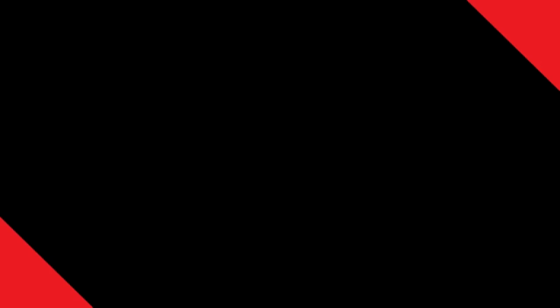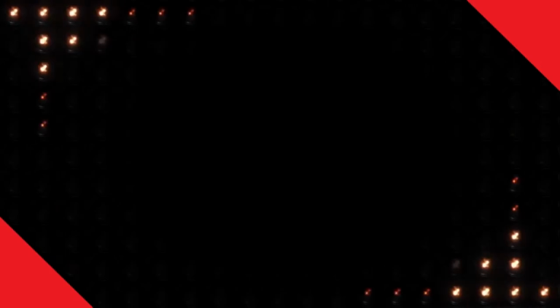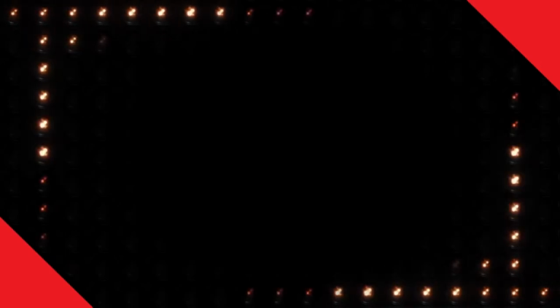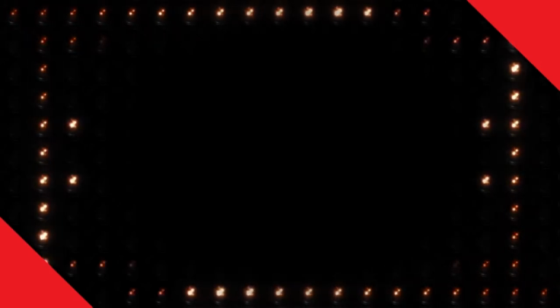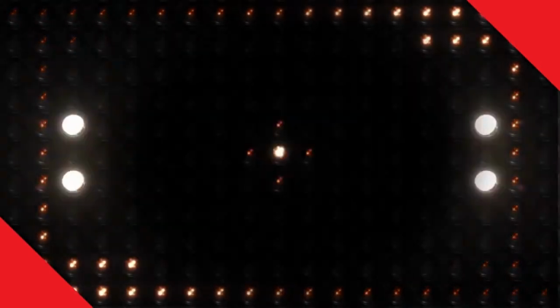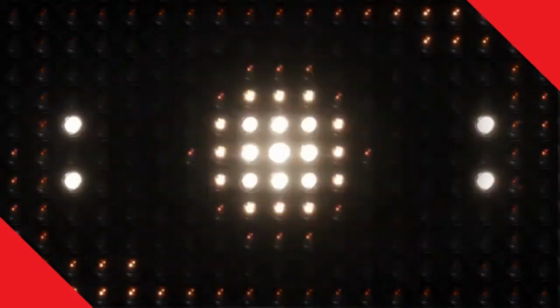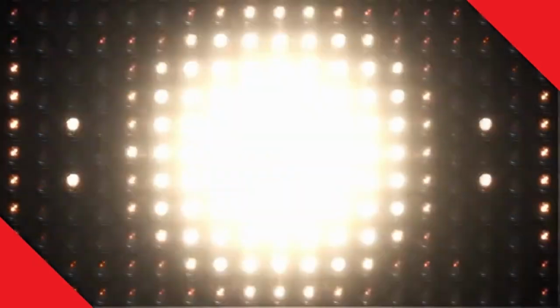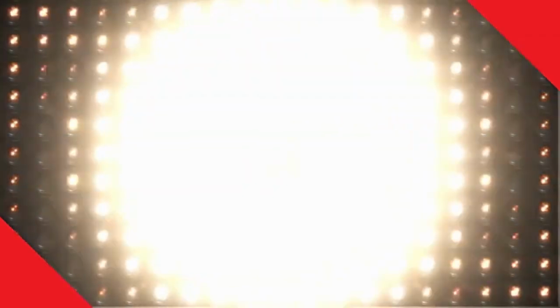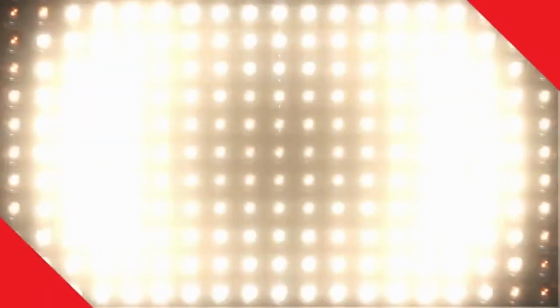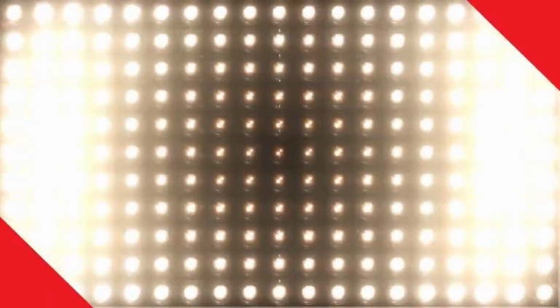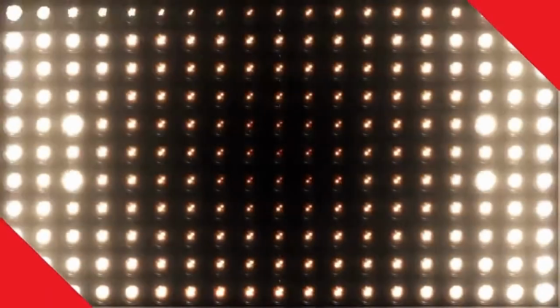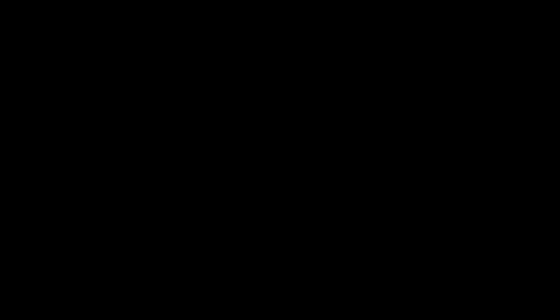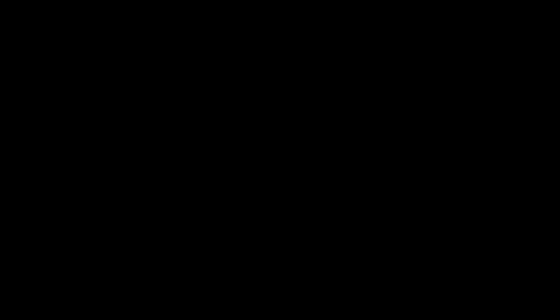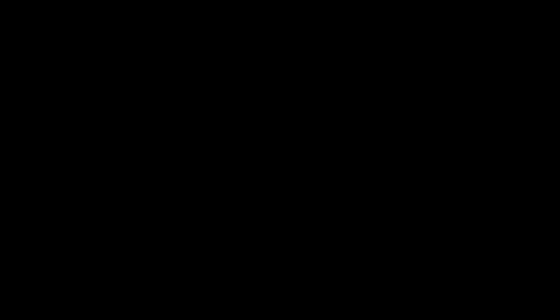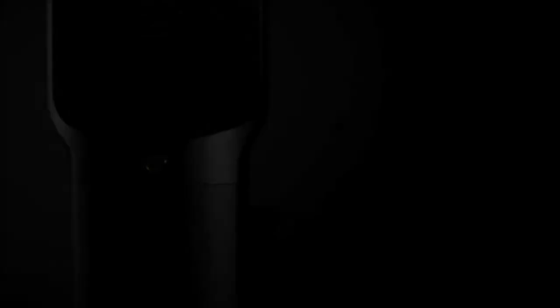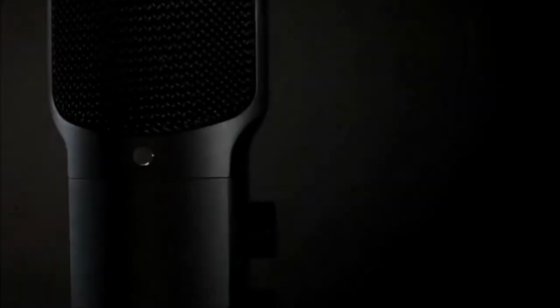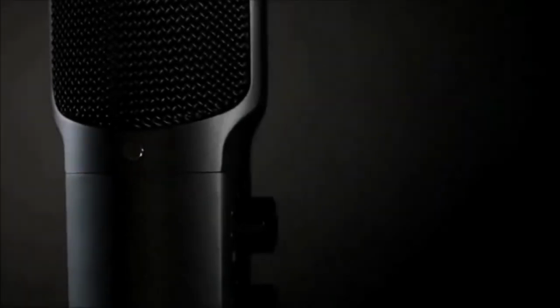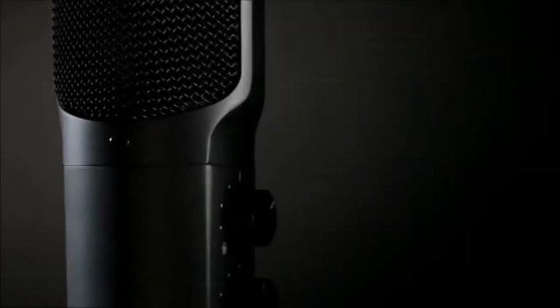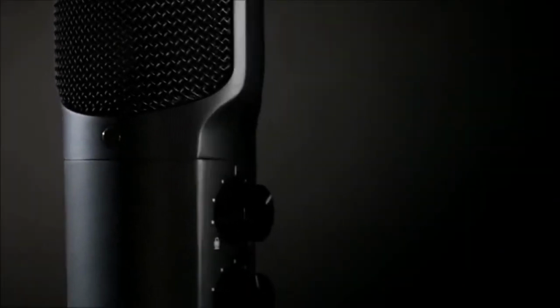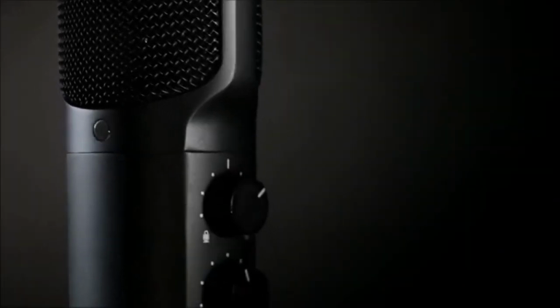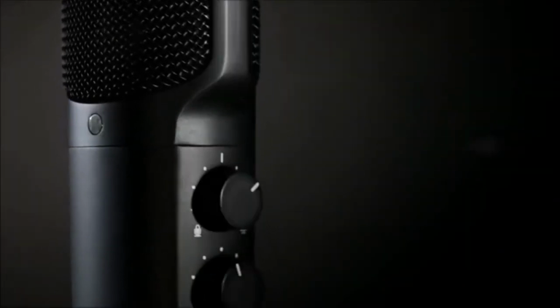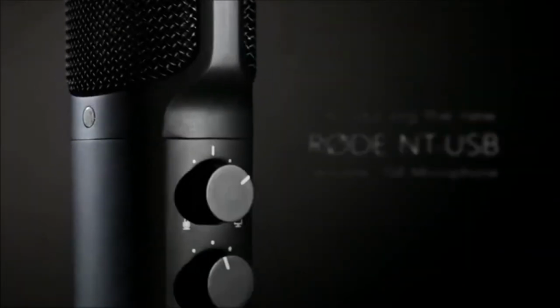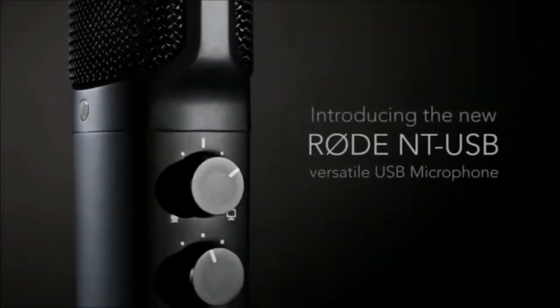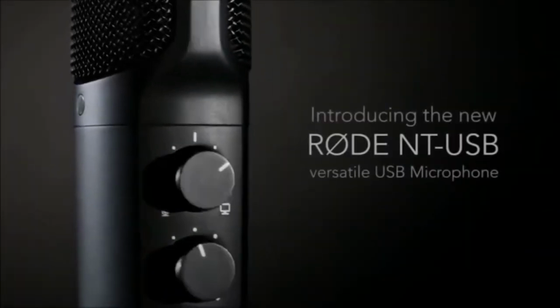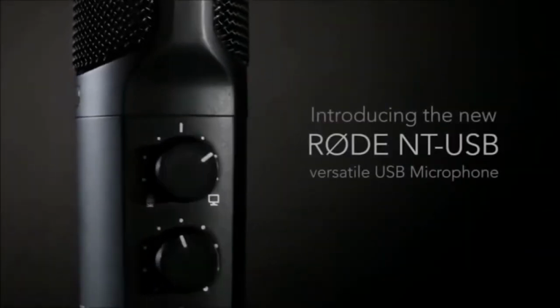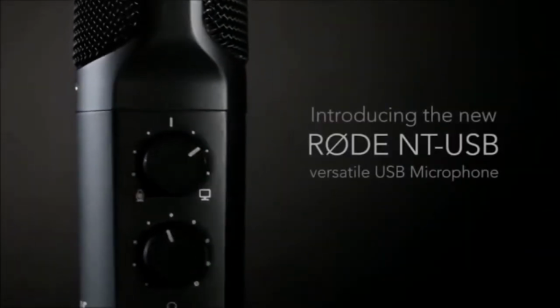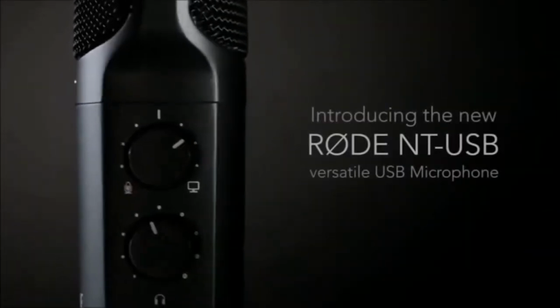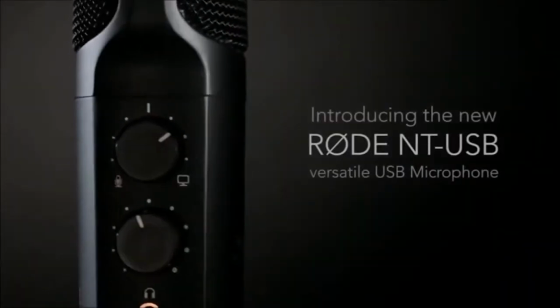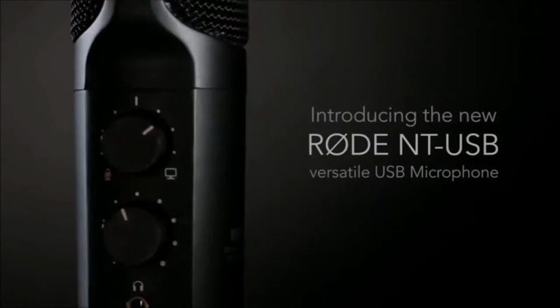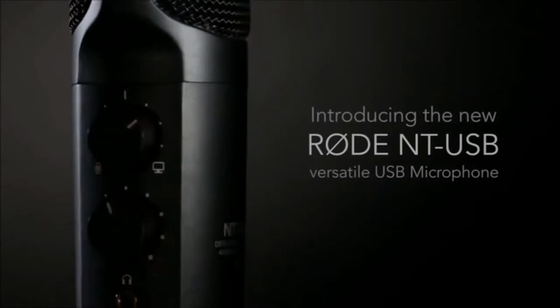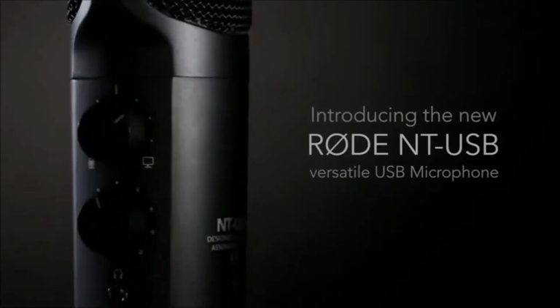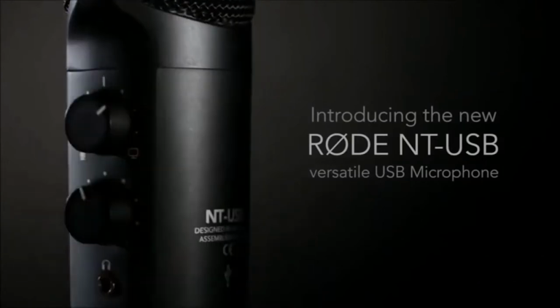Hi, what's up everyone. In this video we are going to talk about the top best microphones for voiceovers you can buy on Amazon.